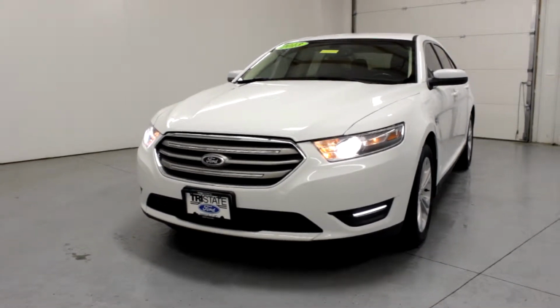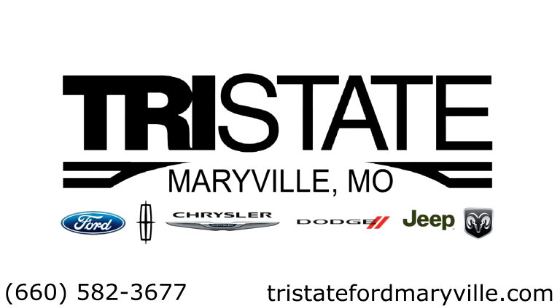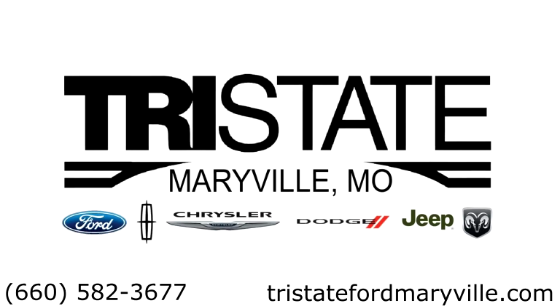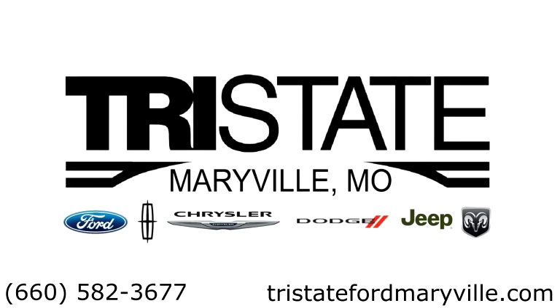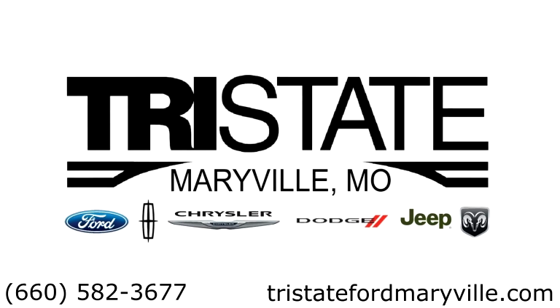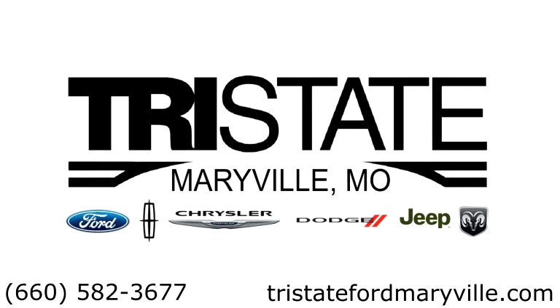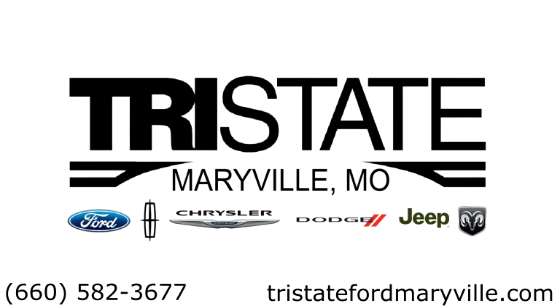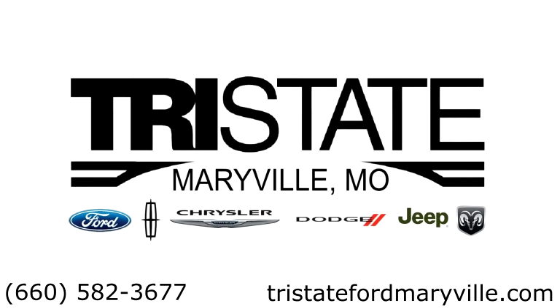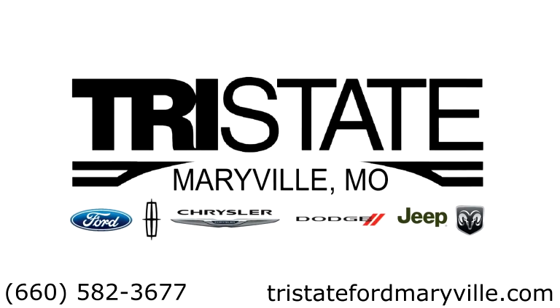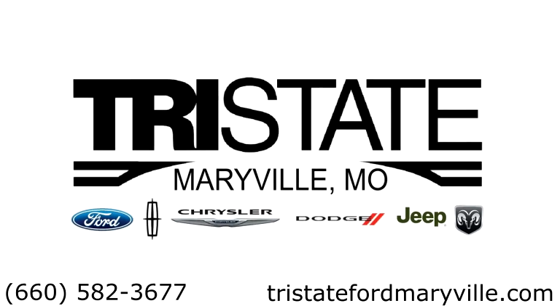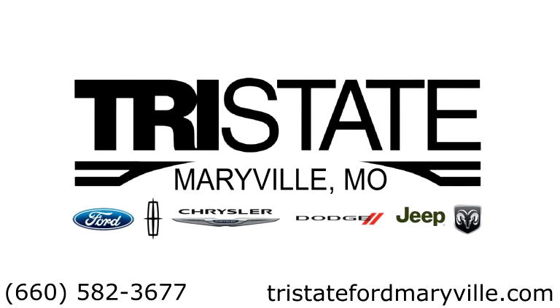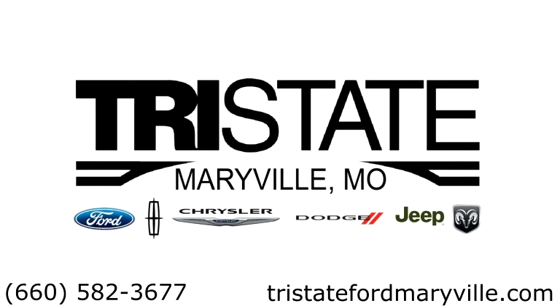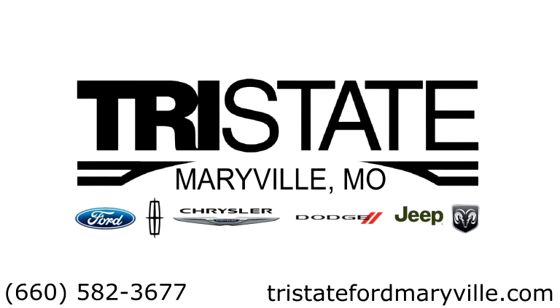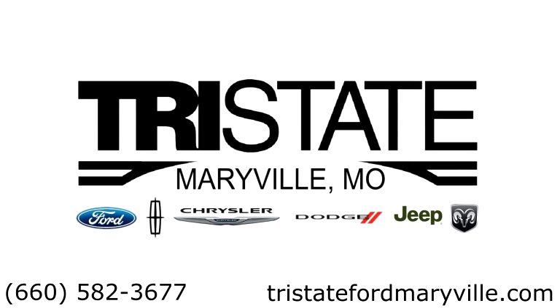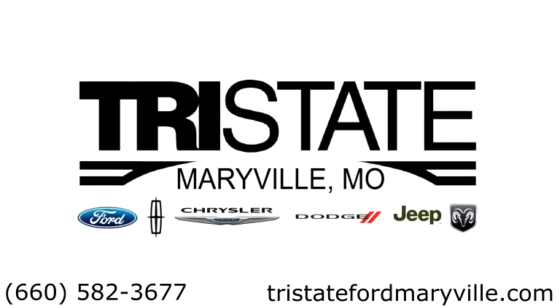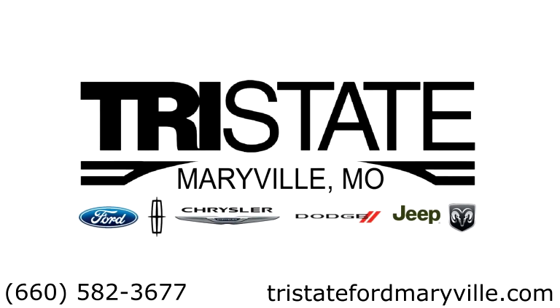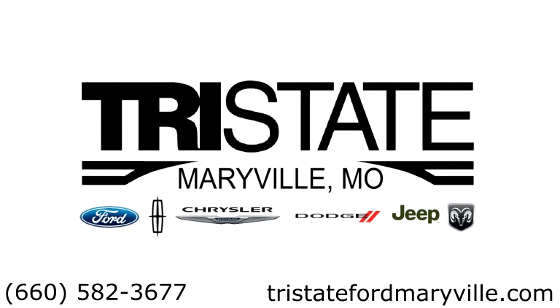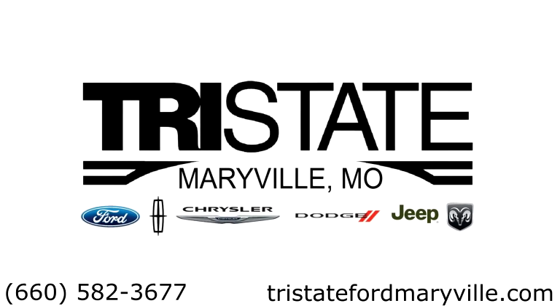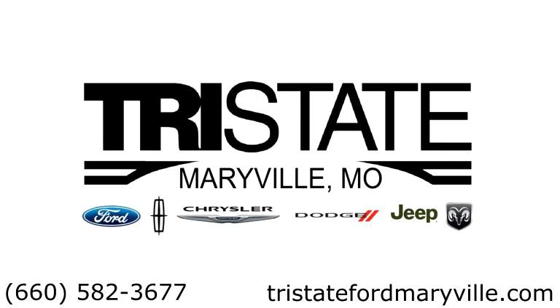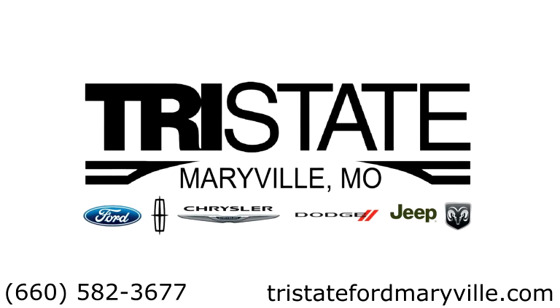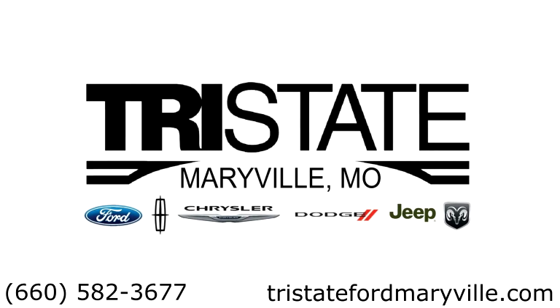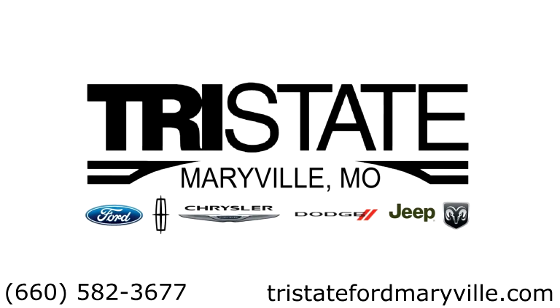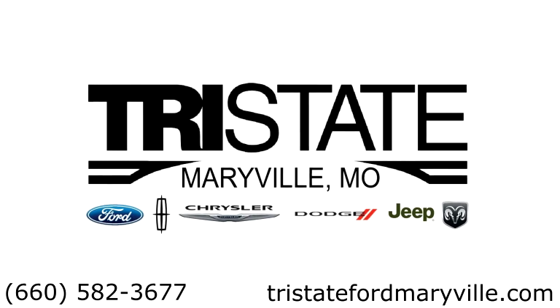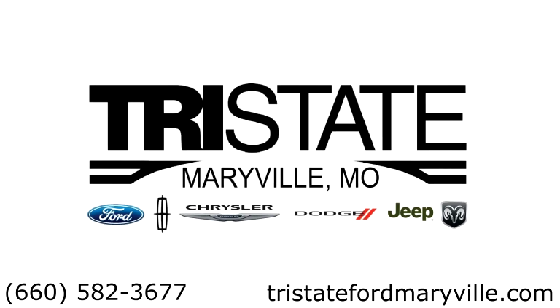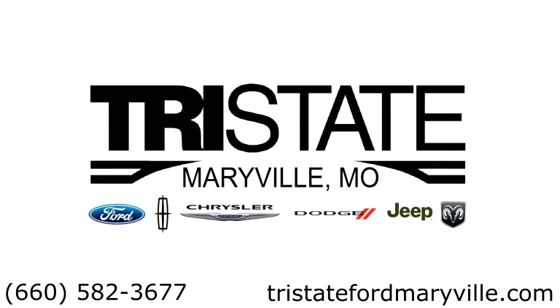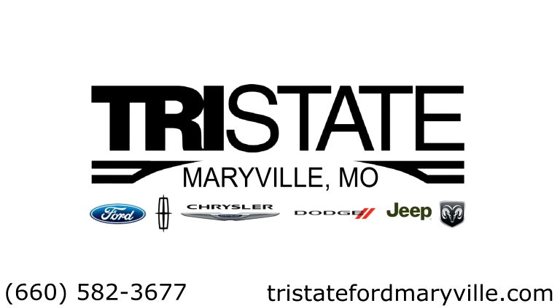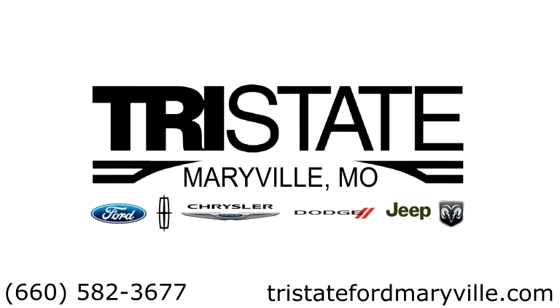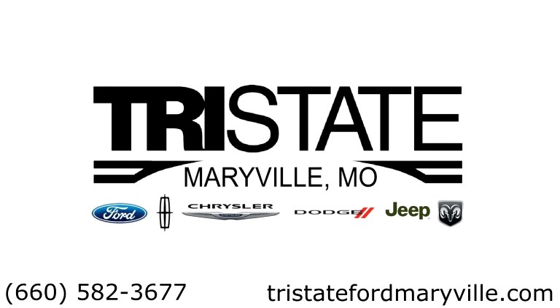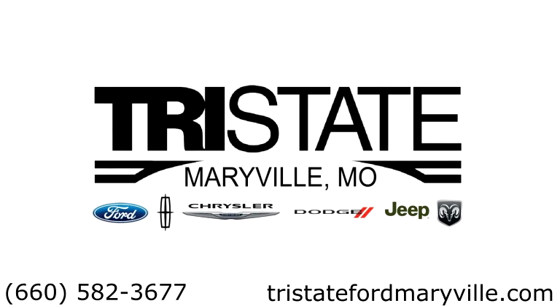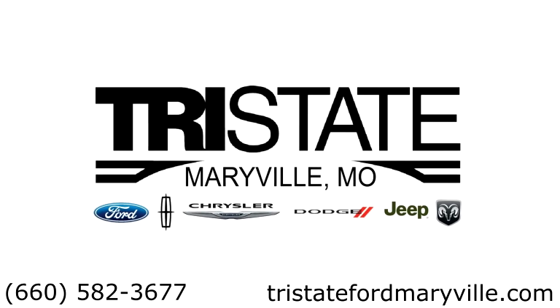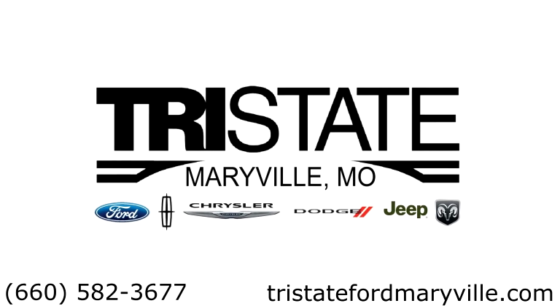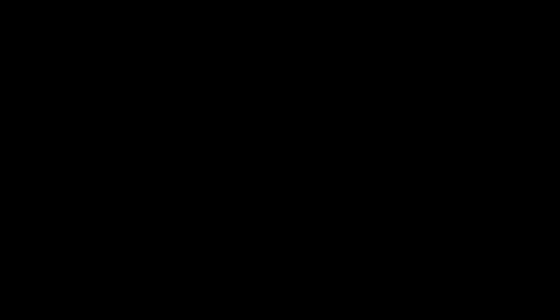For more information, give us a phone call or go check out our website at tristatefordmerryville.com.